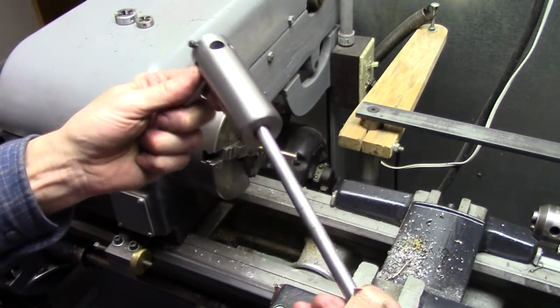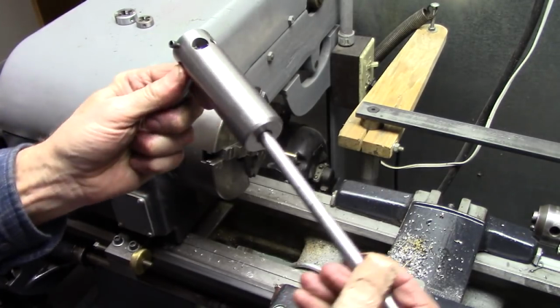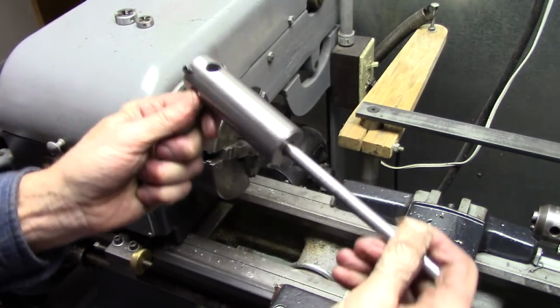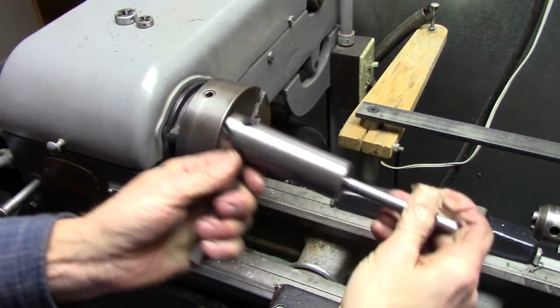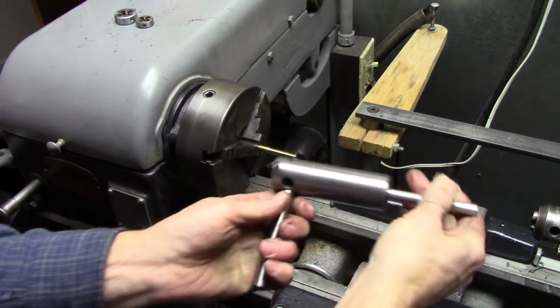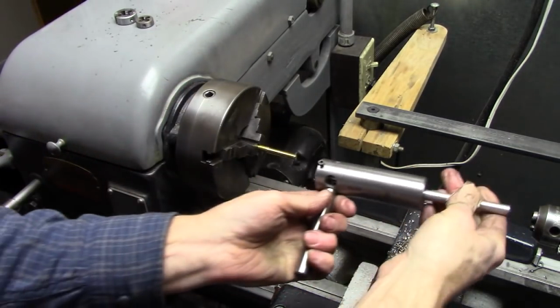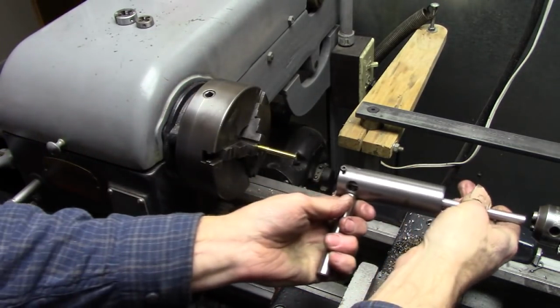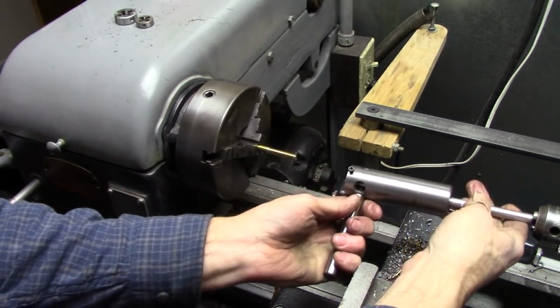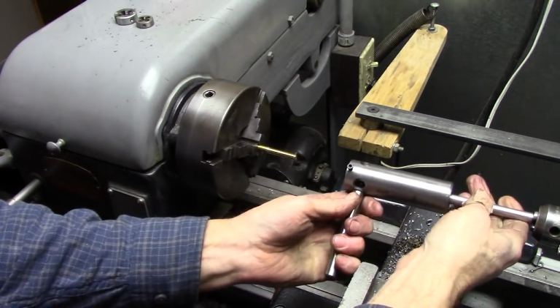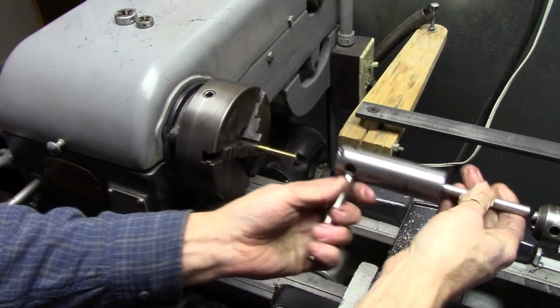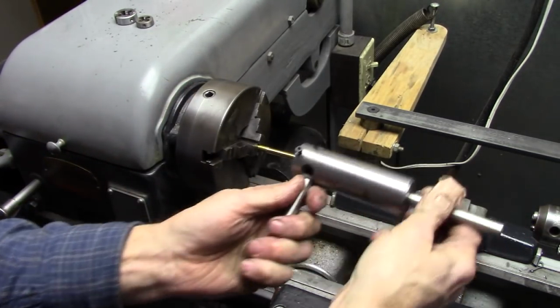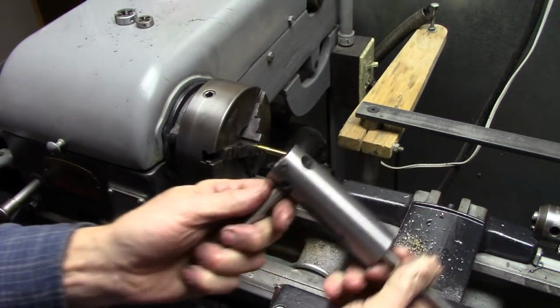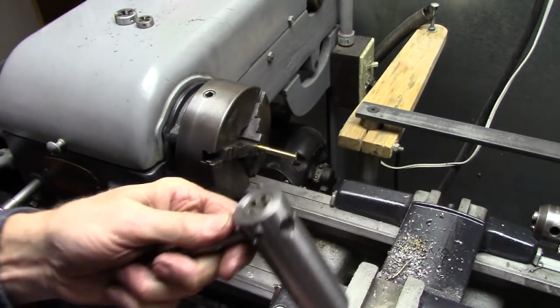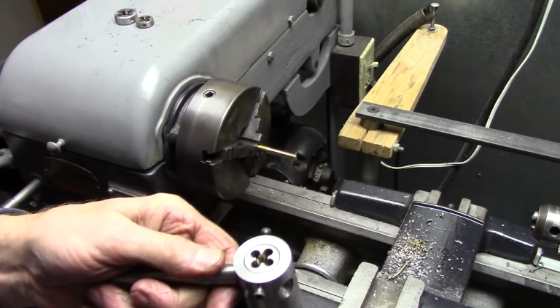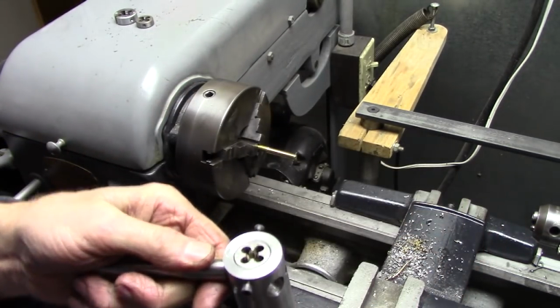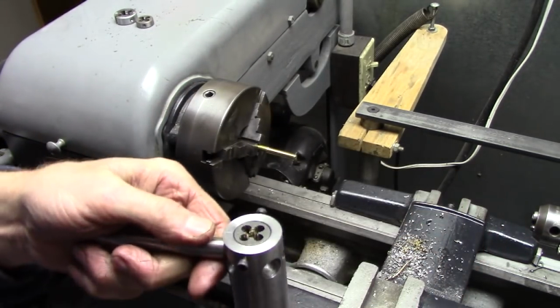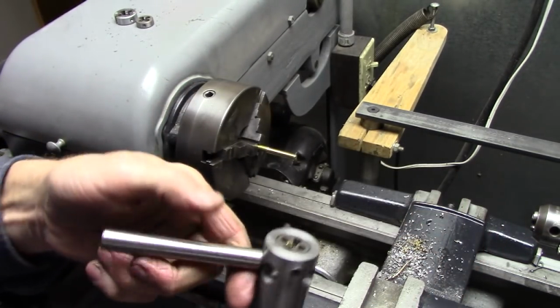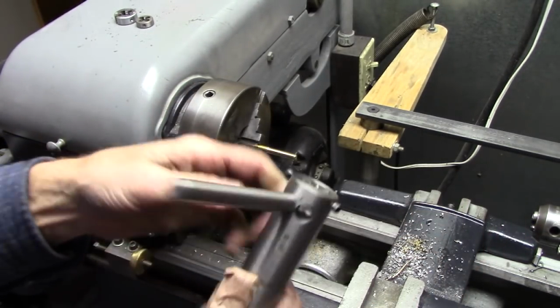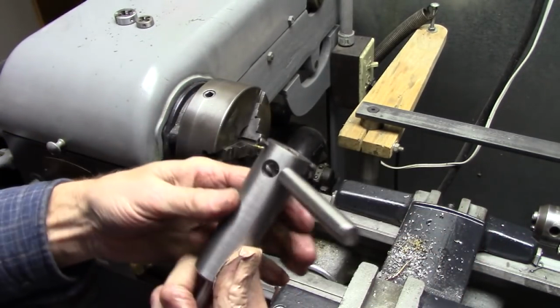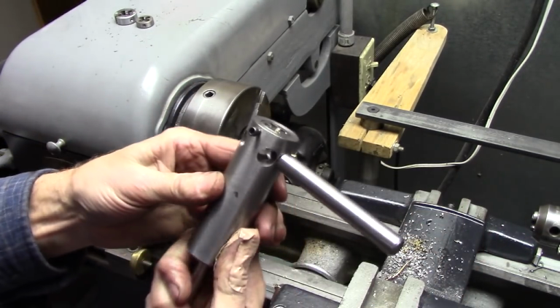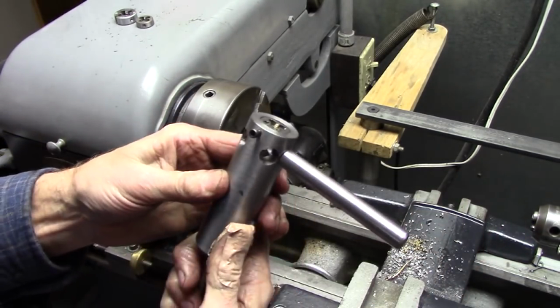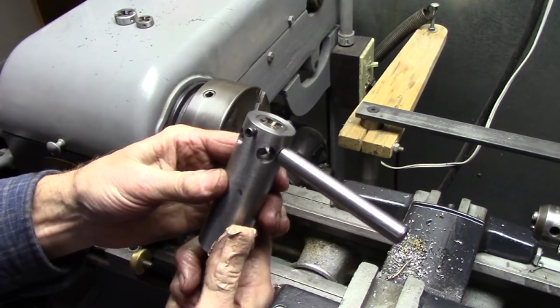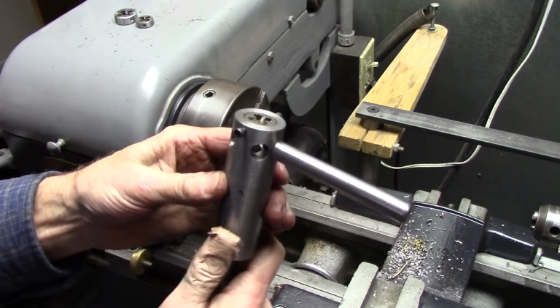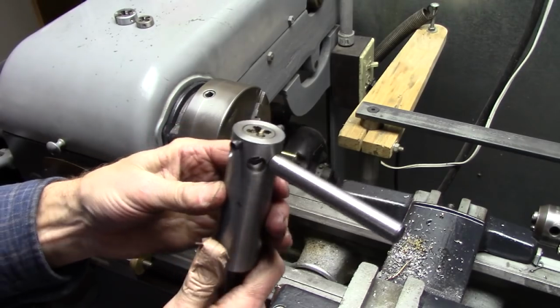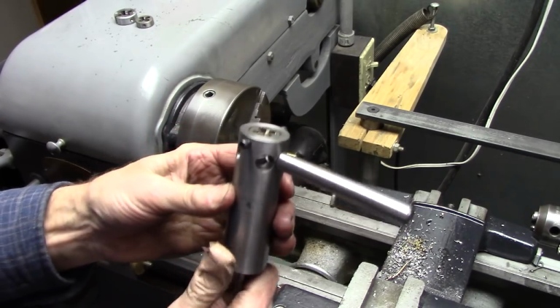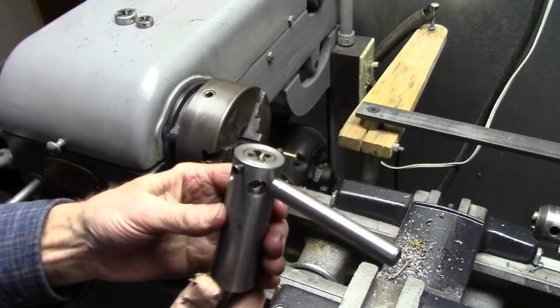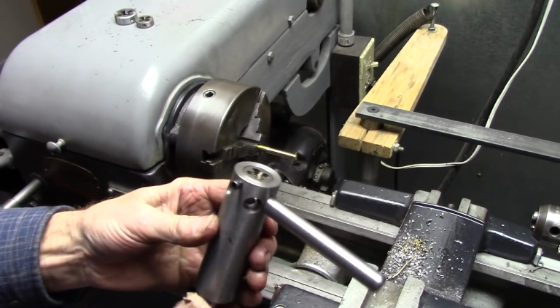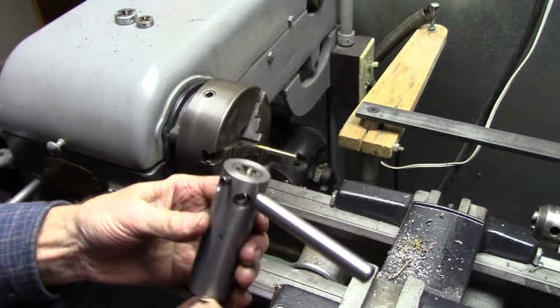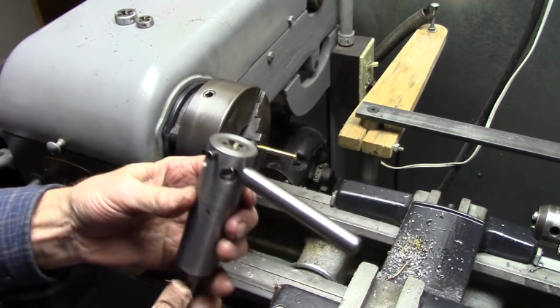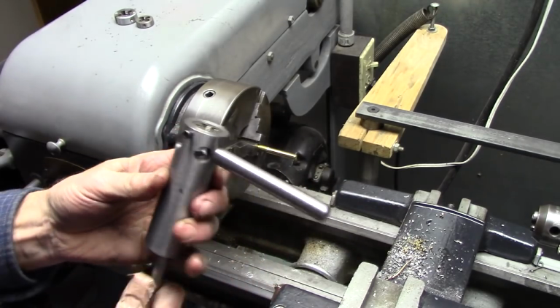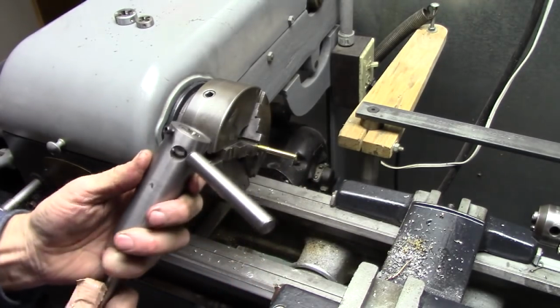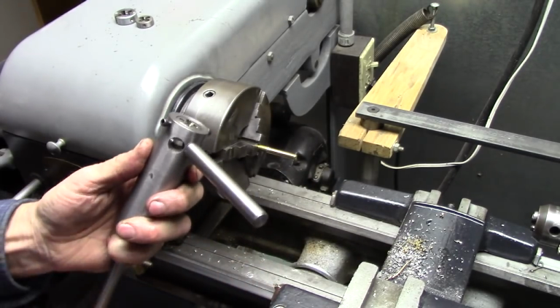This is a guide that fits in your tailstock chuck. Let's get on with it.